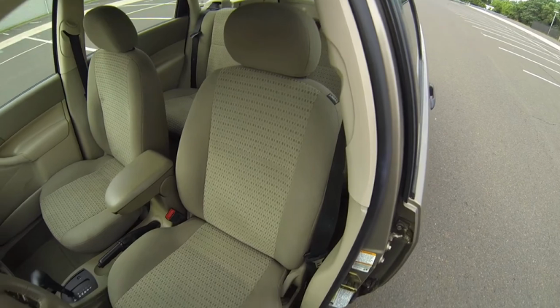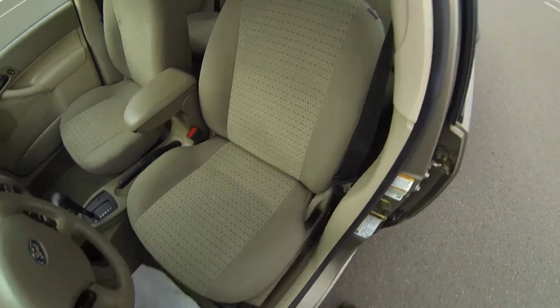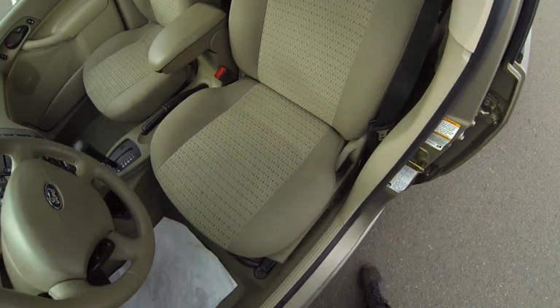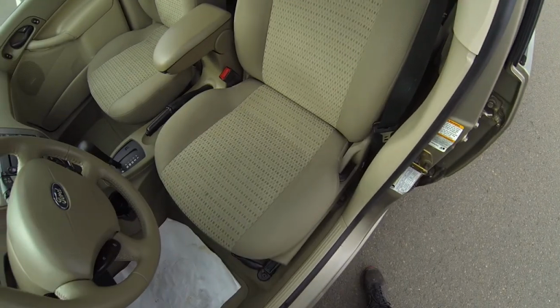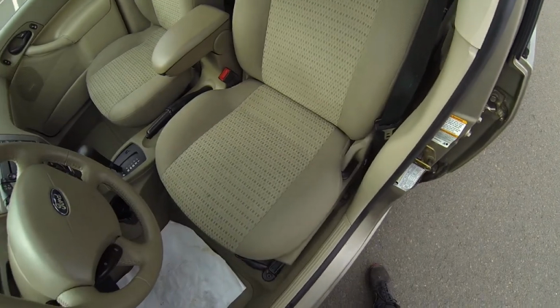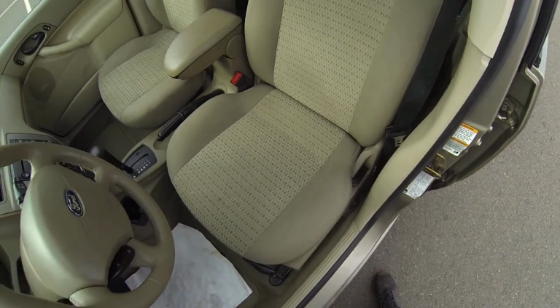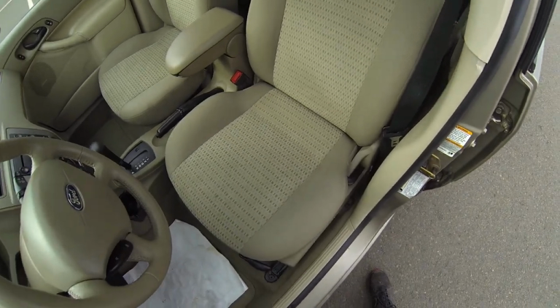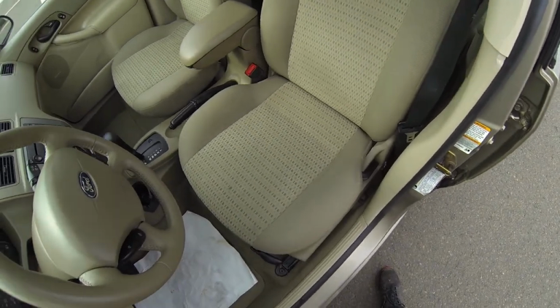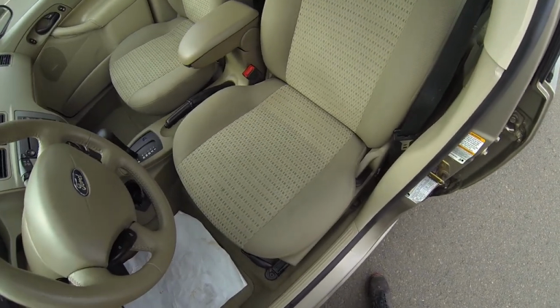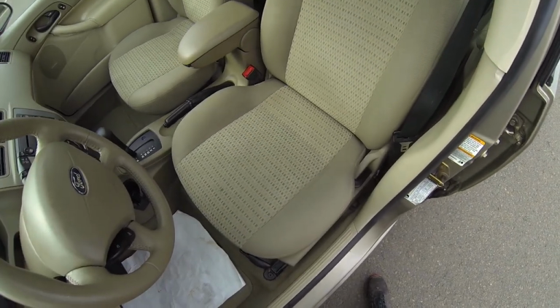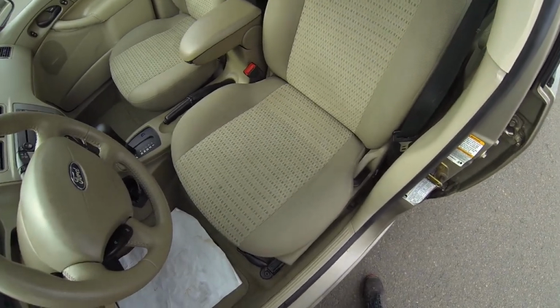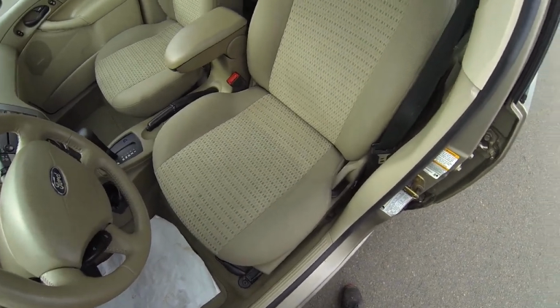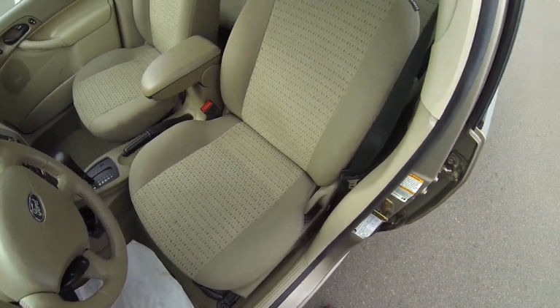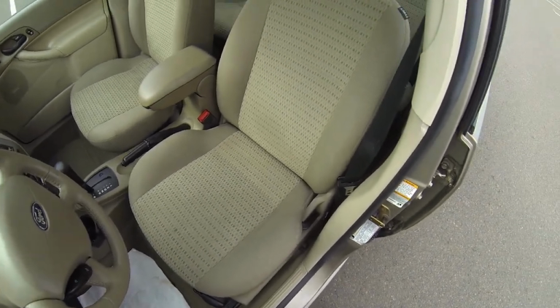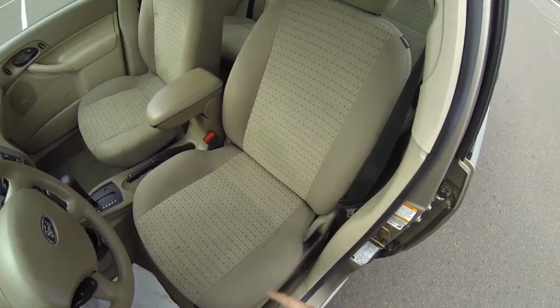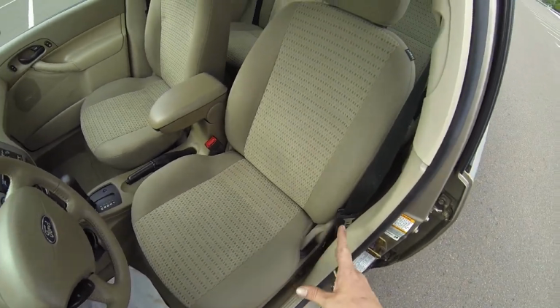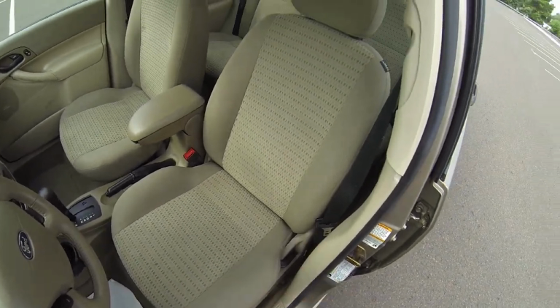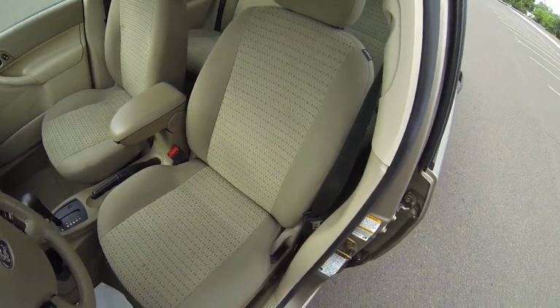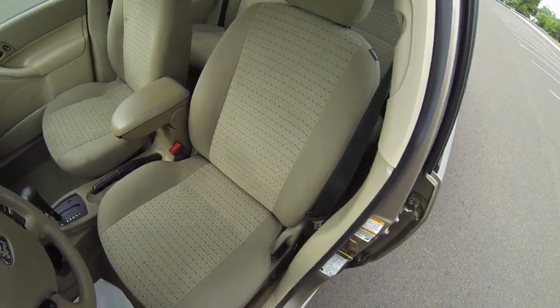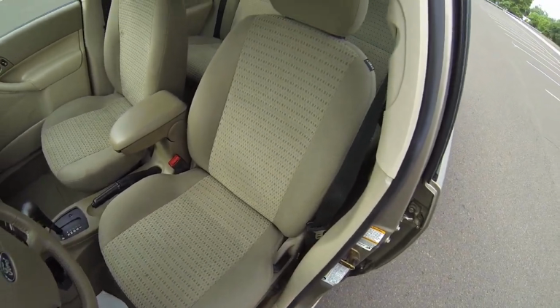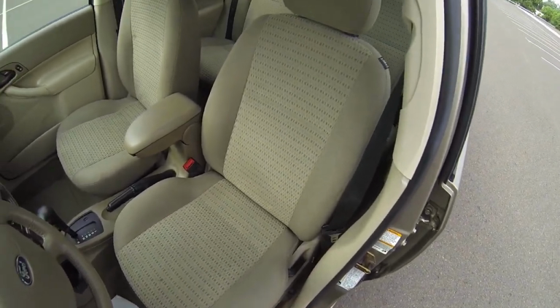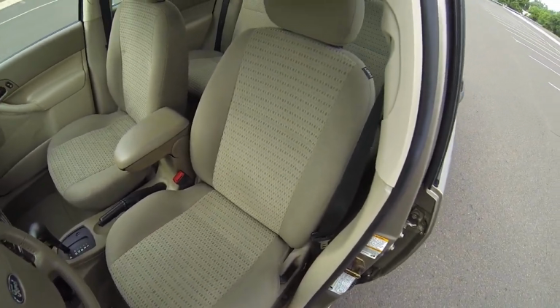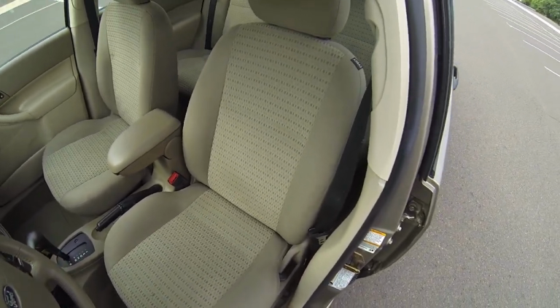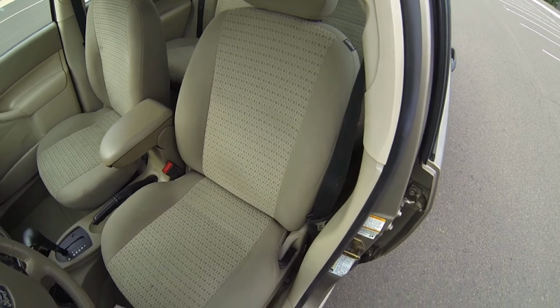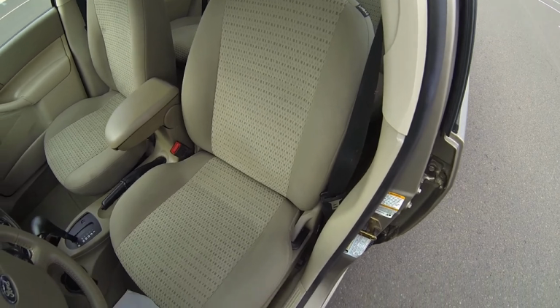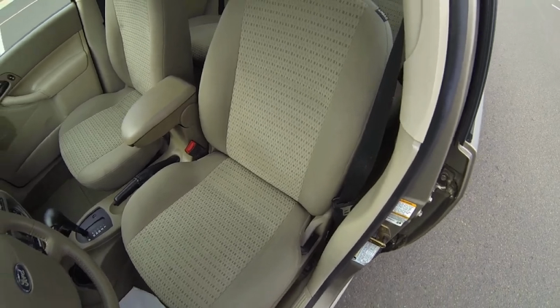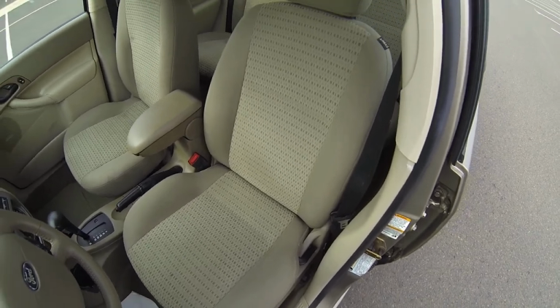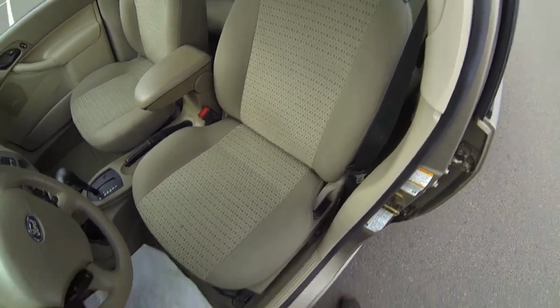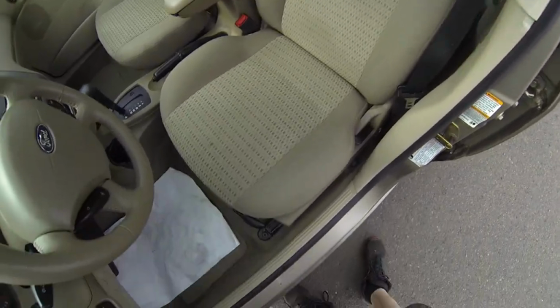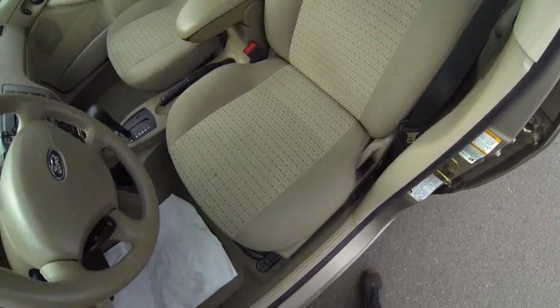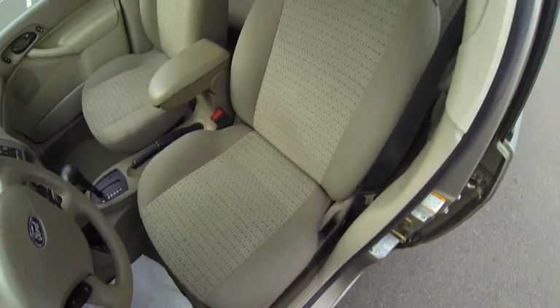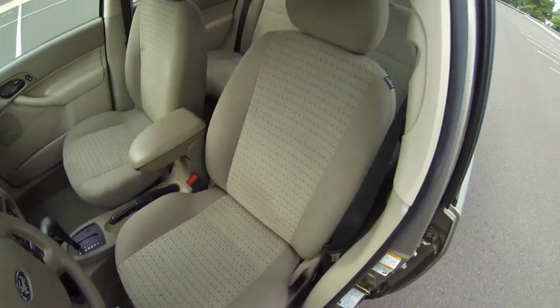Same for the driver seat — I don't see any holes, no stains. It's in very, very good condition.